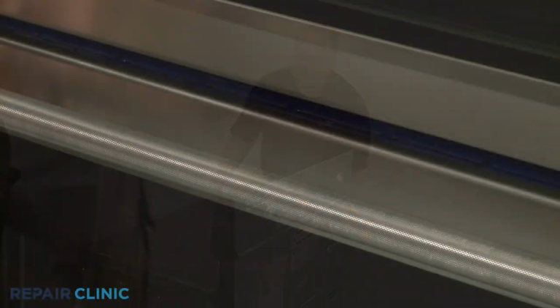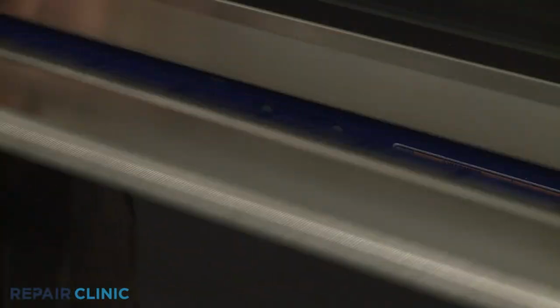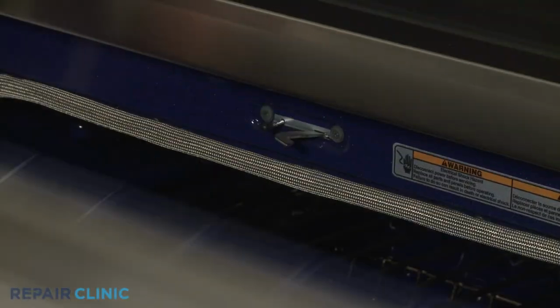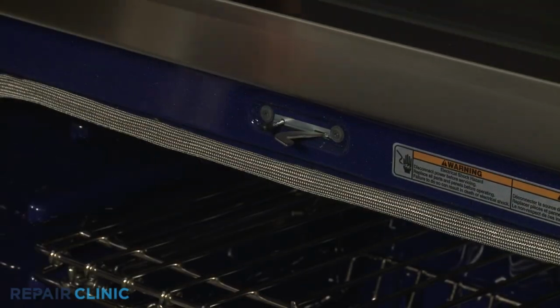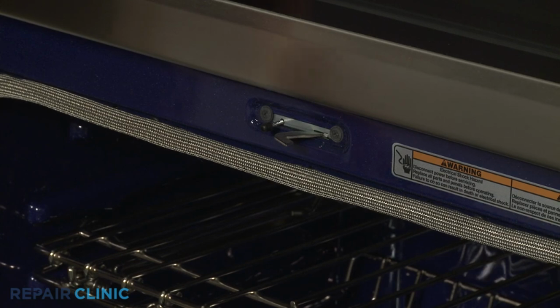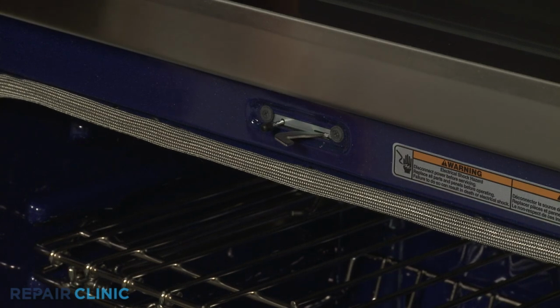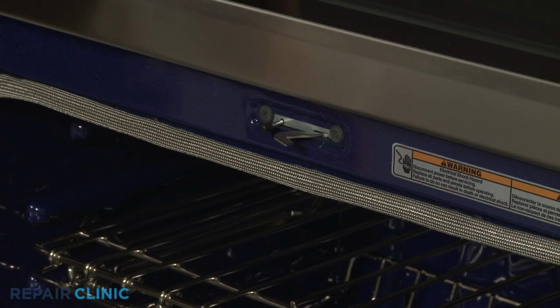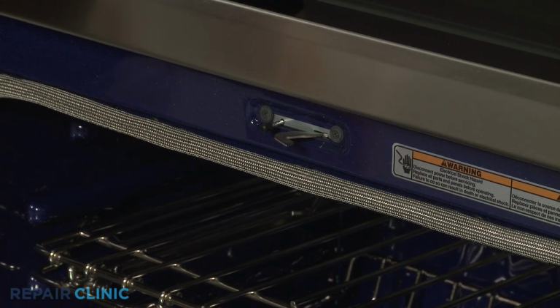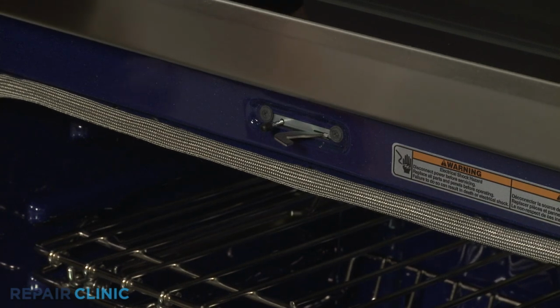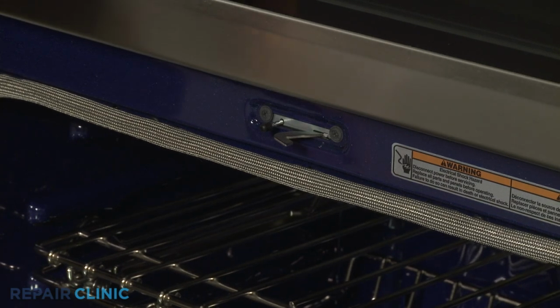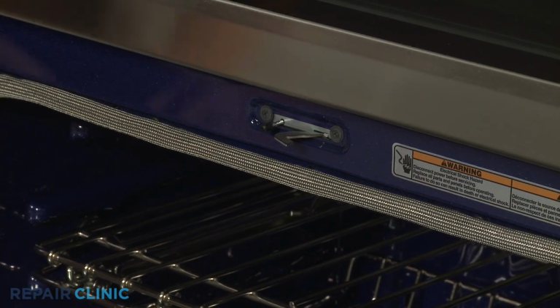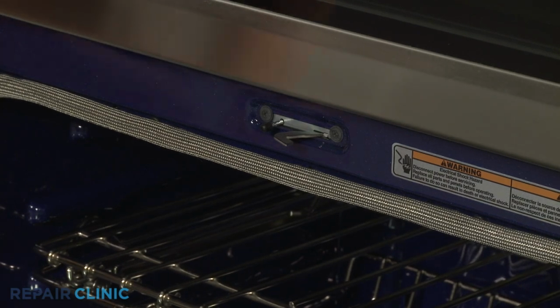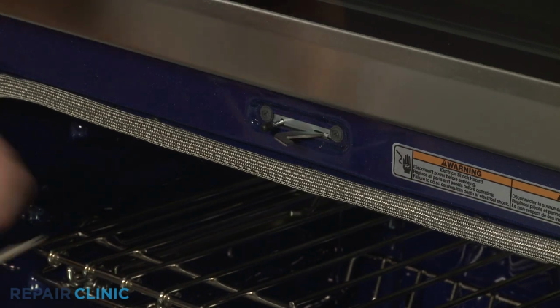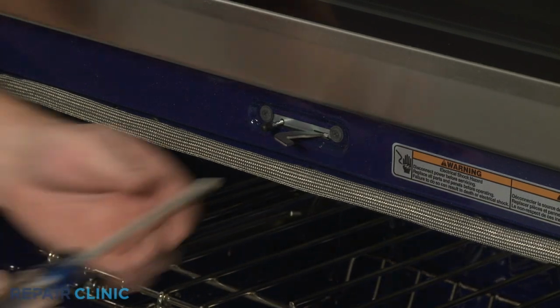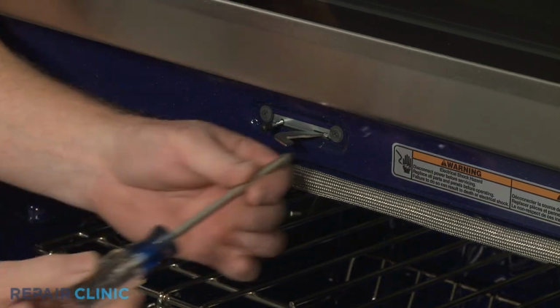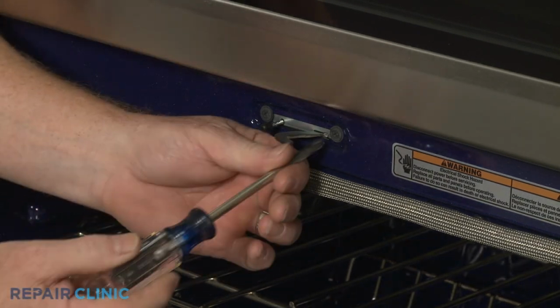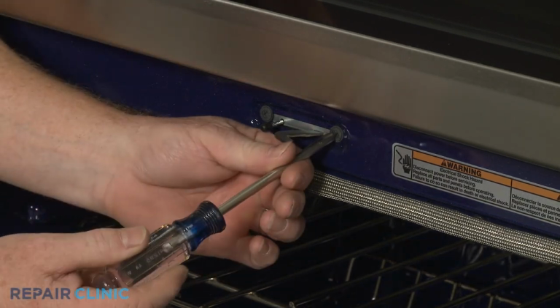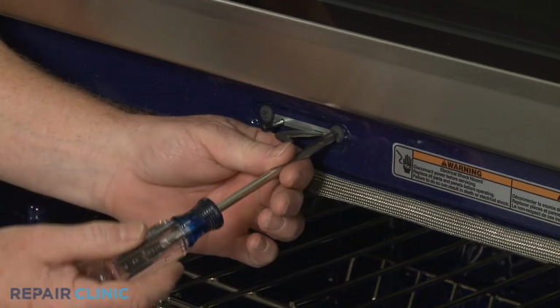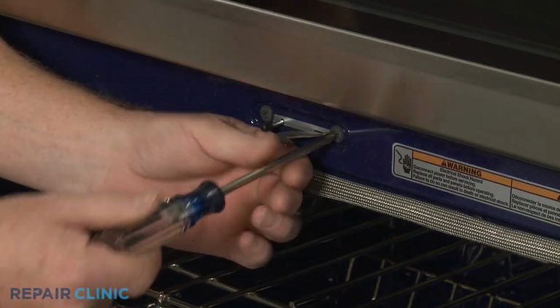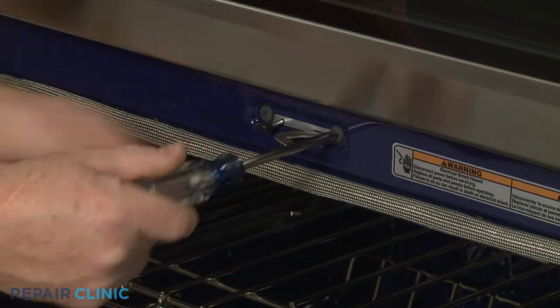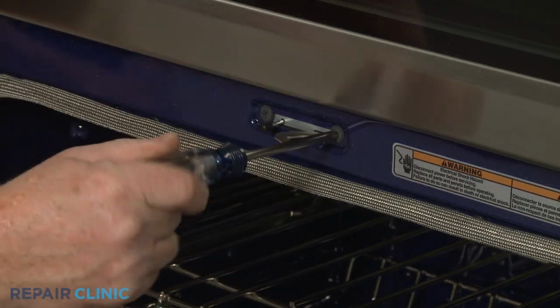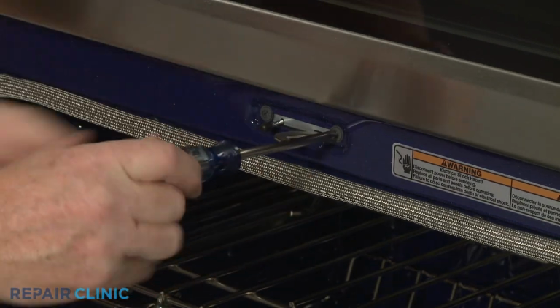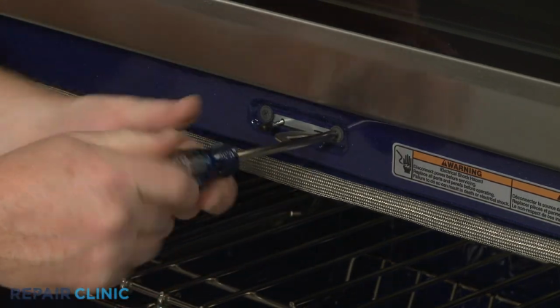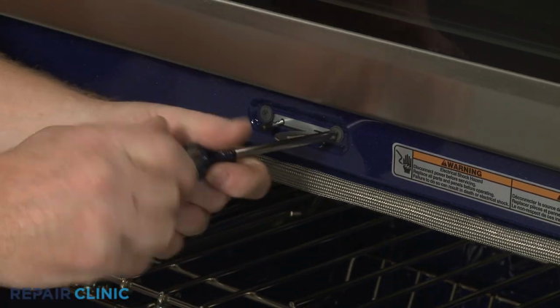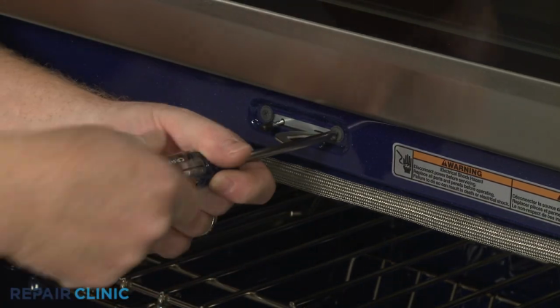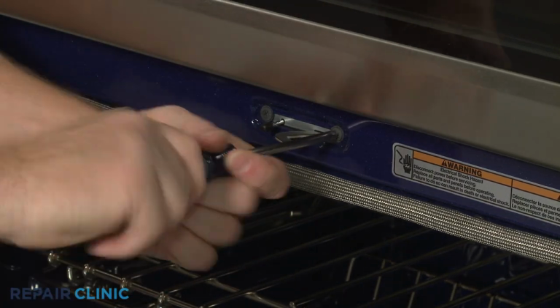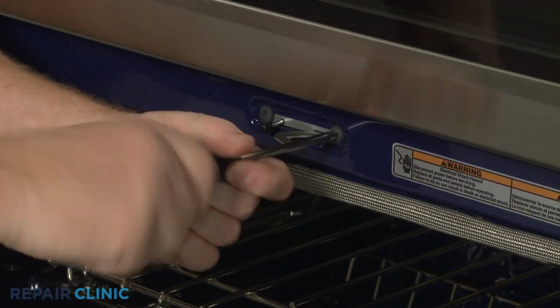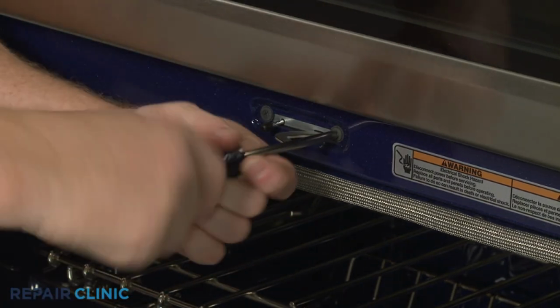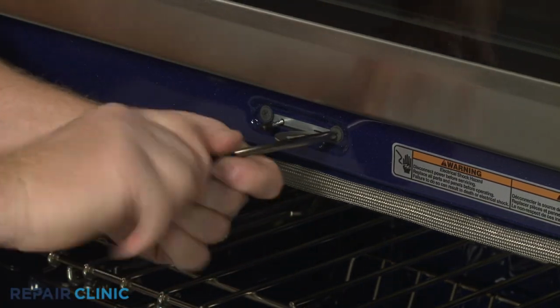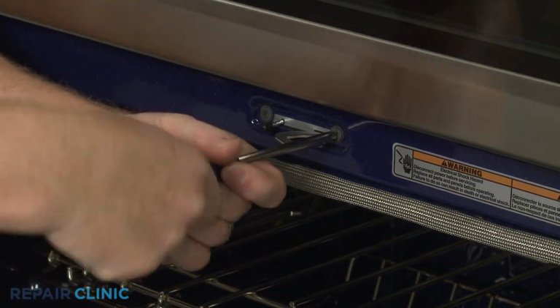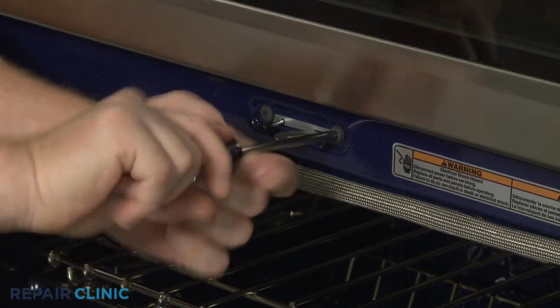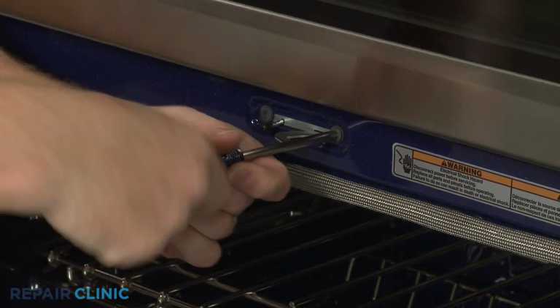Open the appropriate oven door and use a Phillips head screwdriver to unthread the door latch mounting screws.